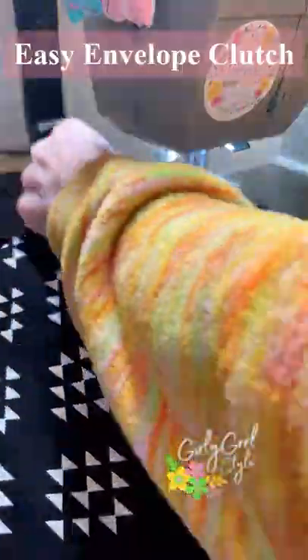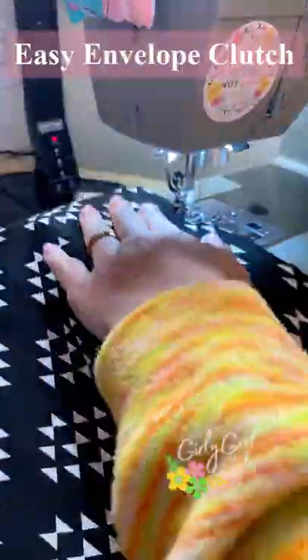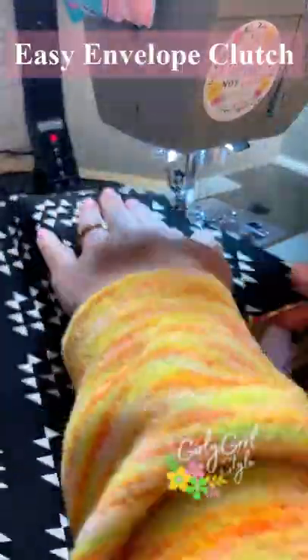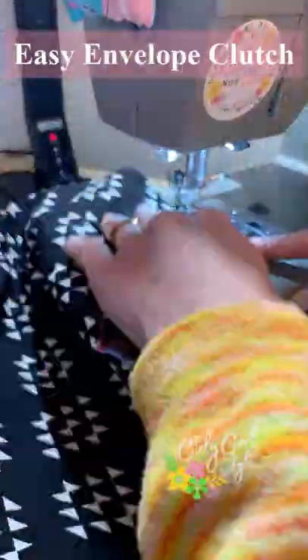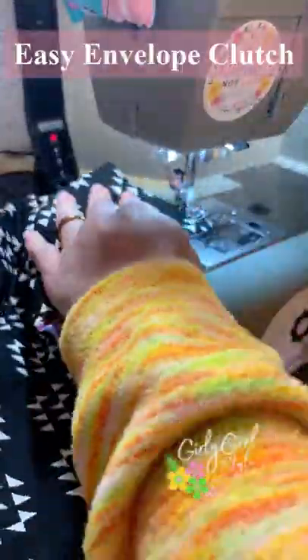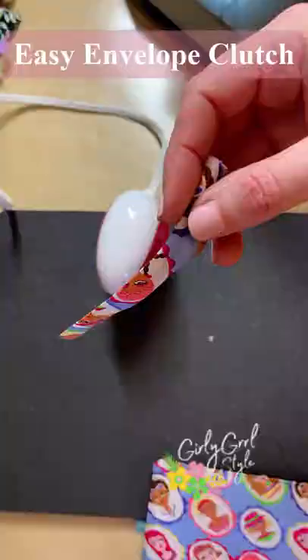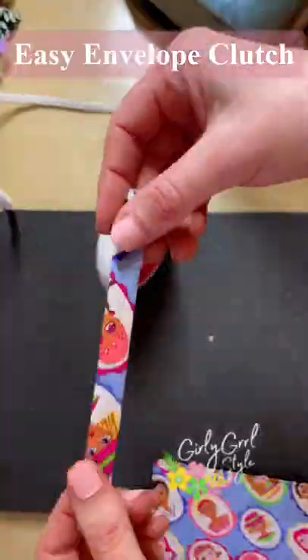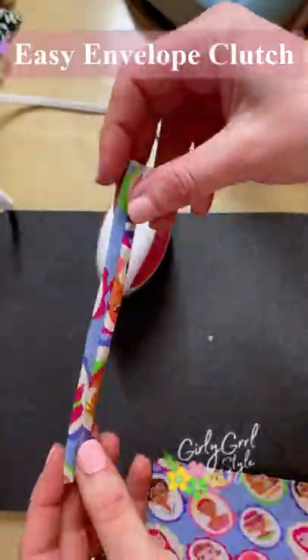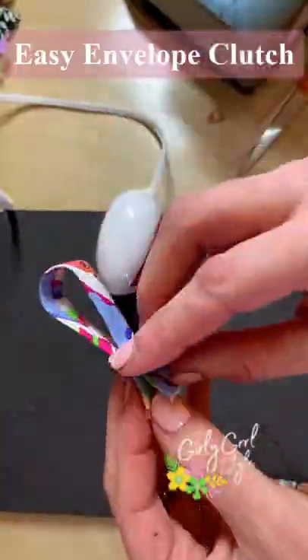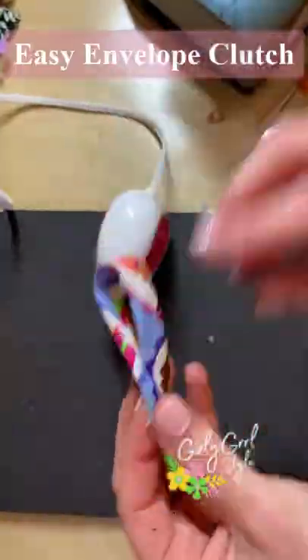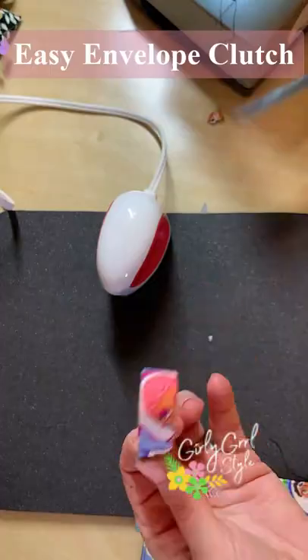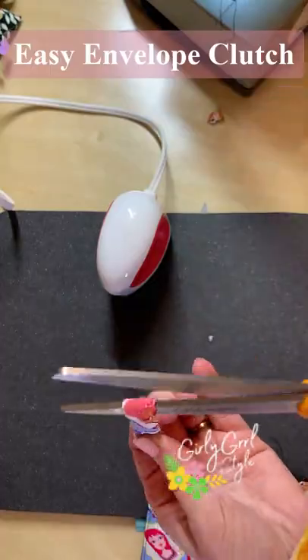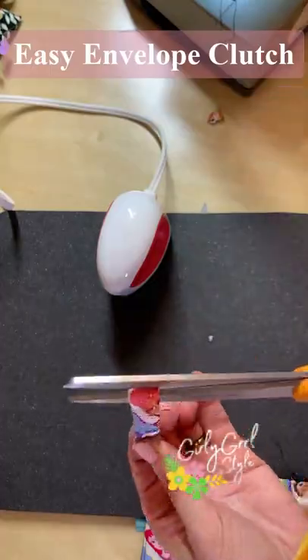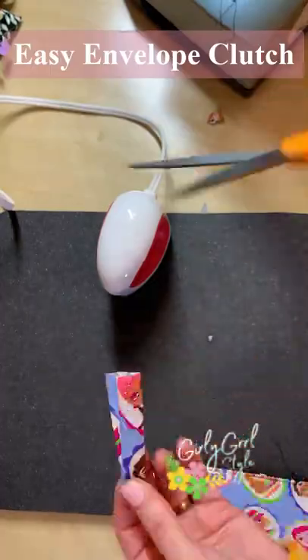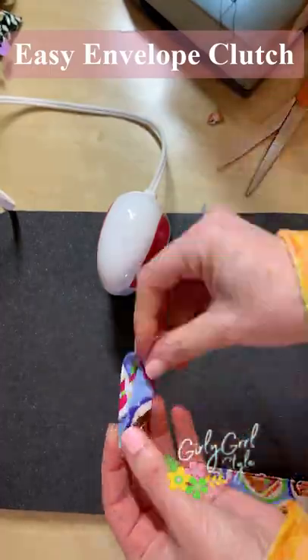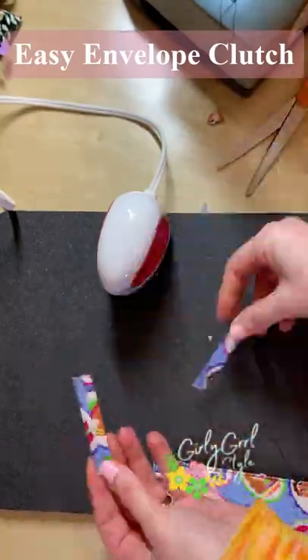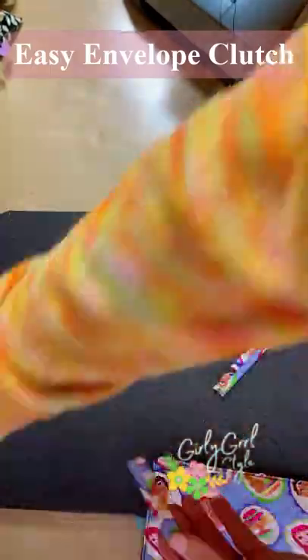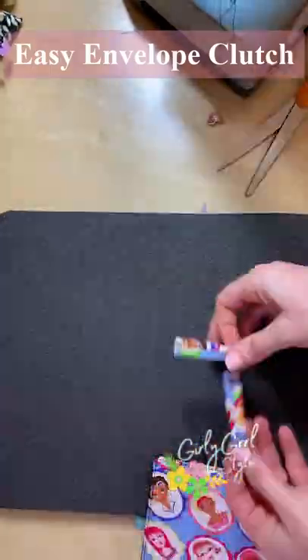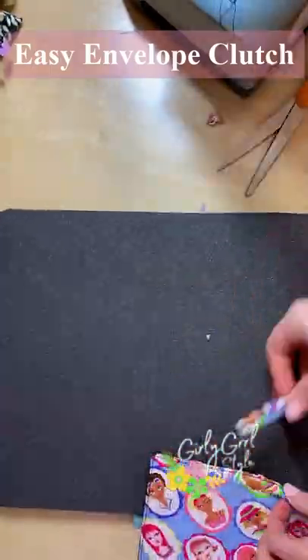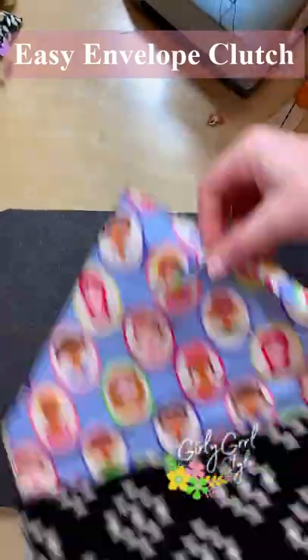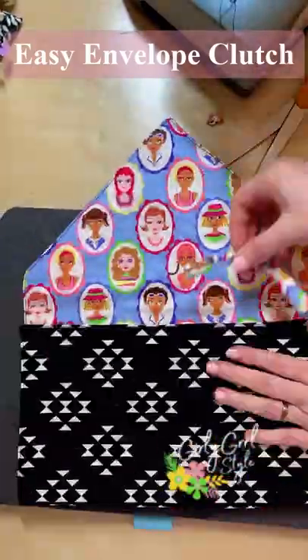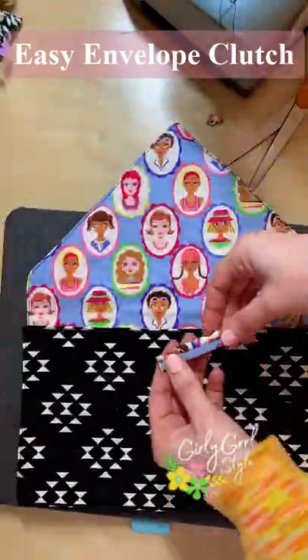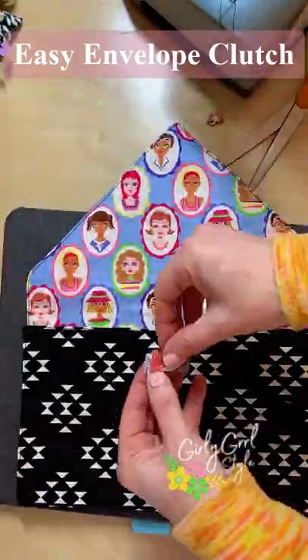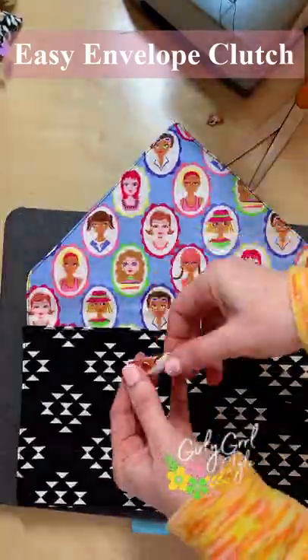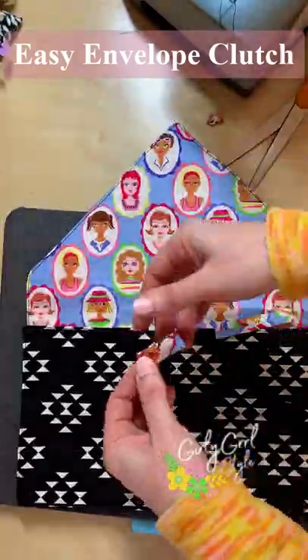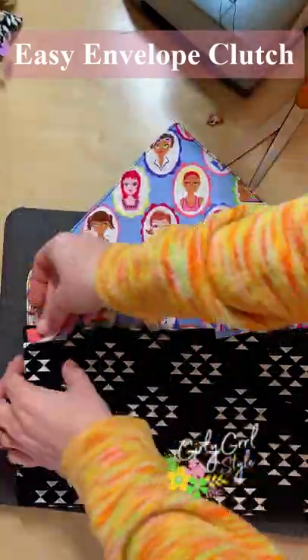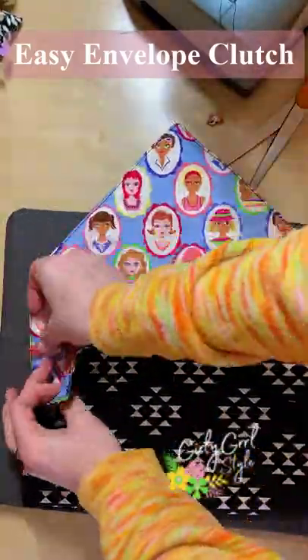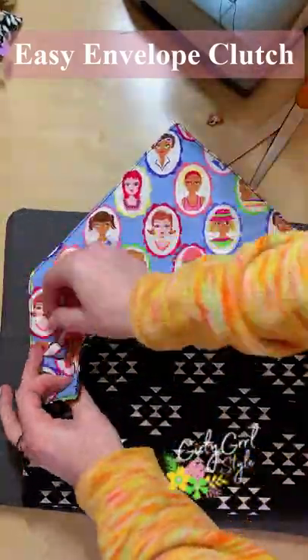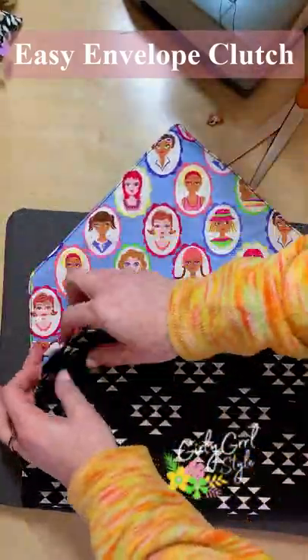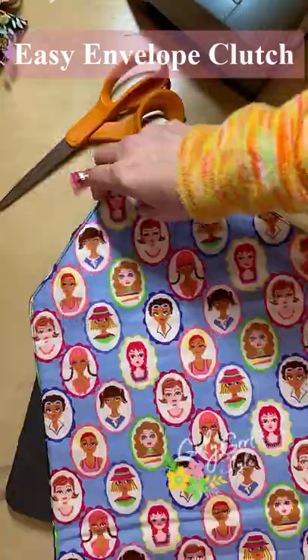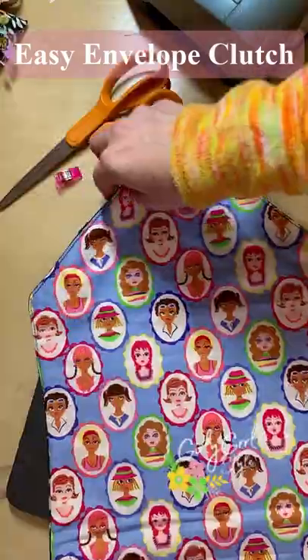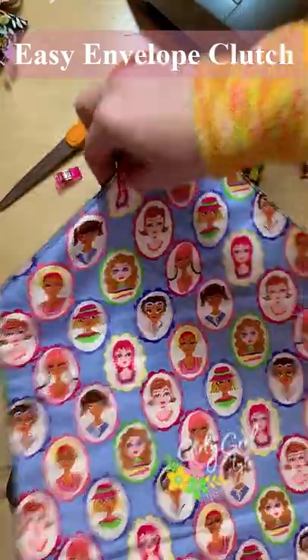I created some optional loops to add a strap if I wanted to. But this is optional — you do not have to do this.